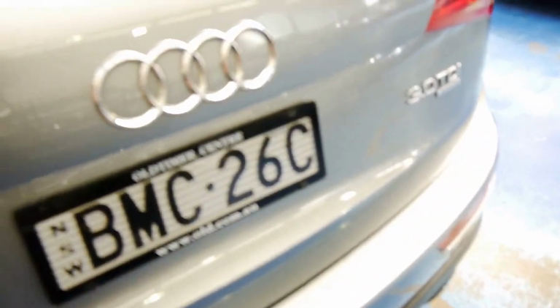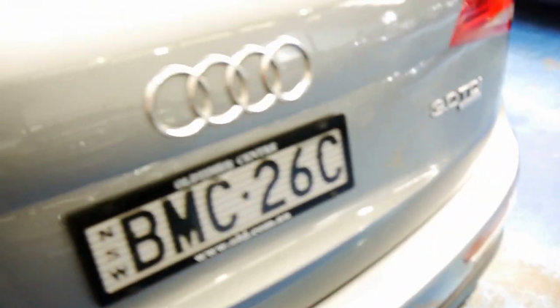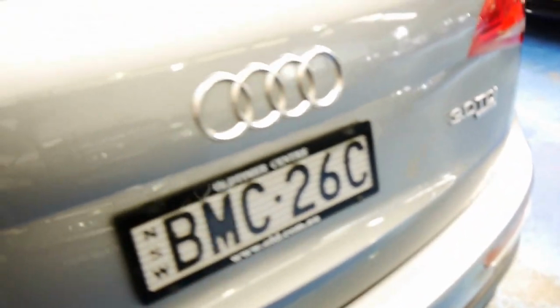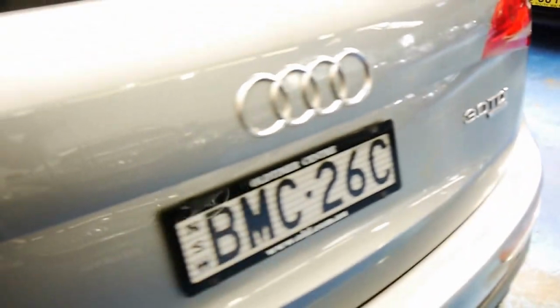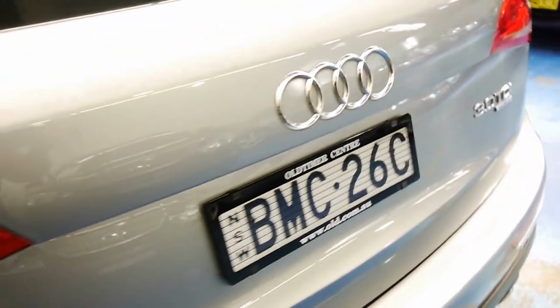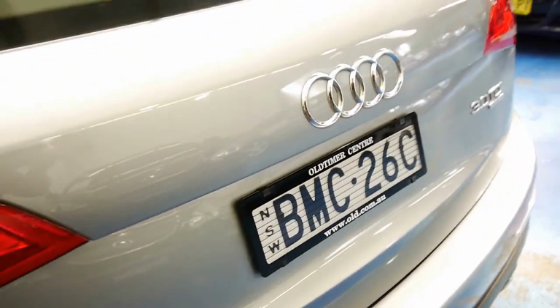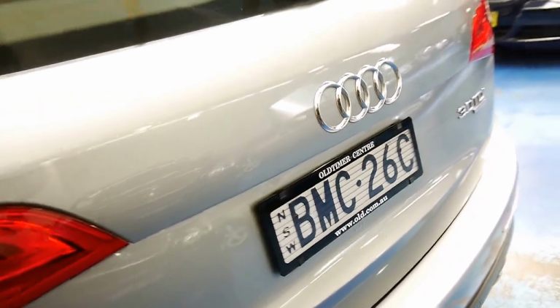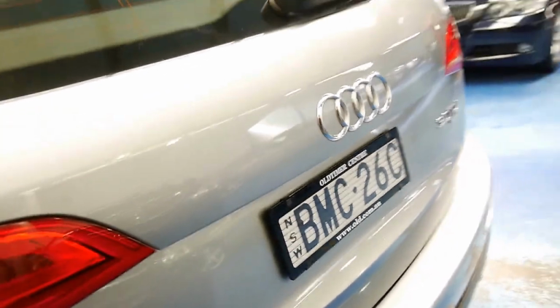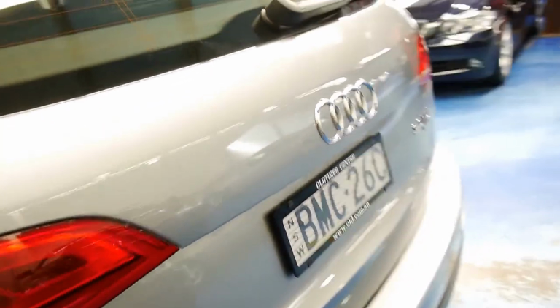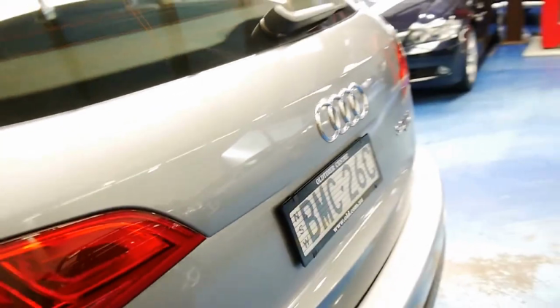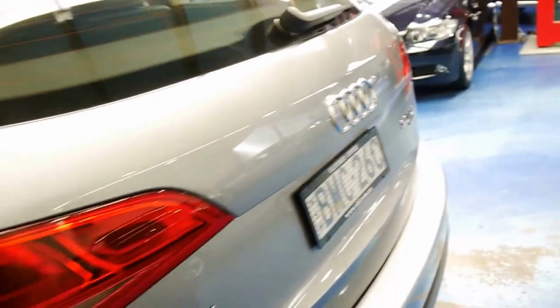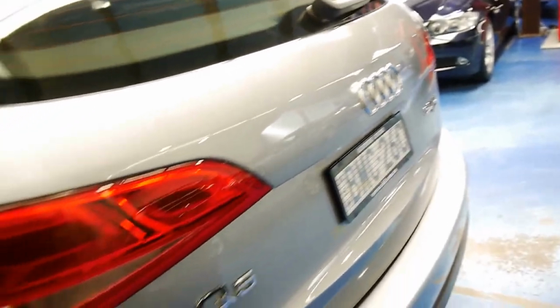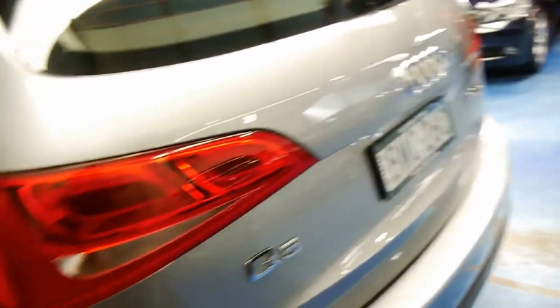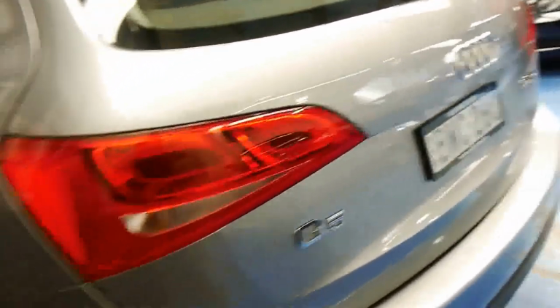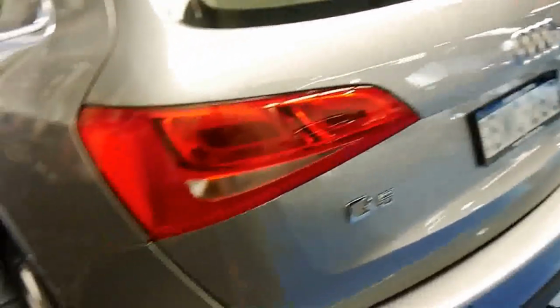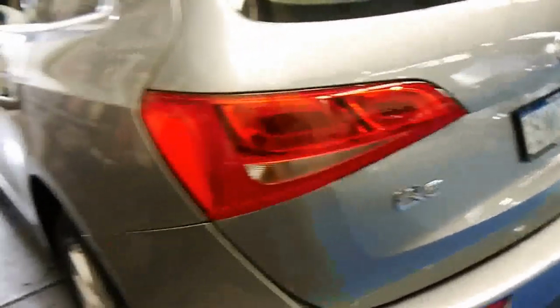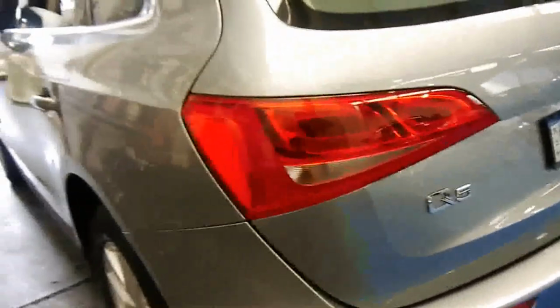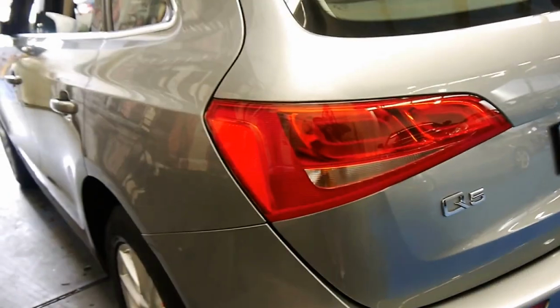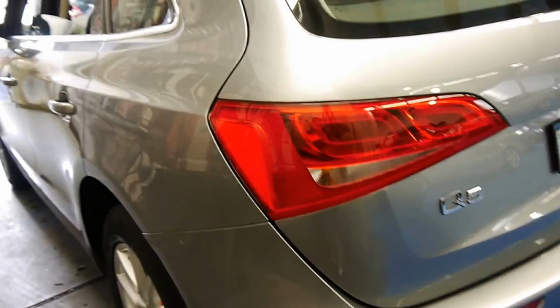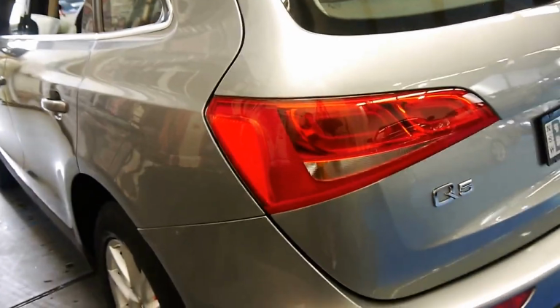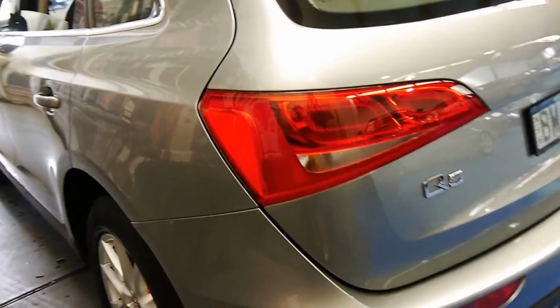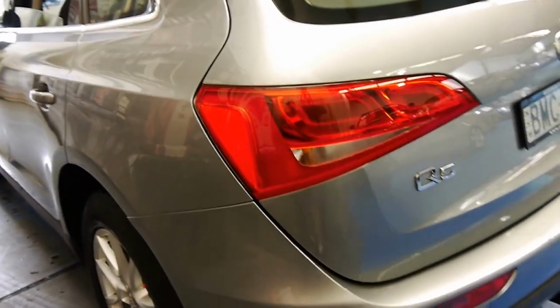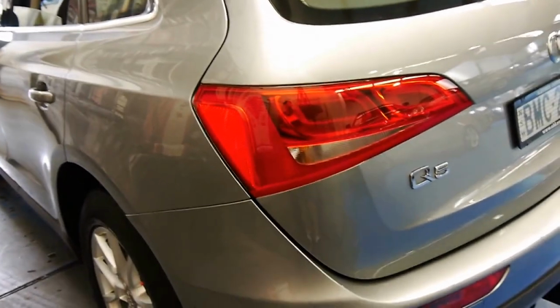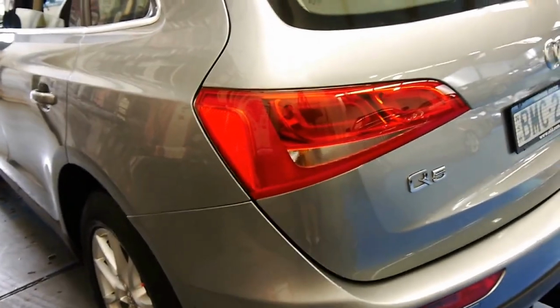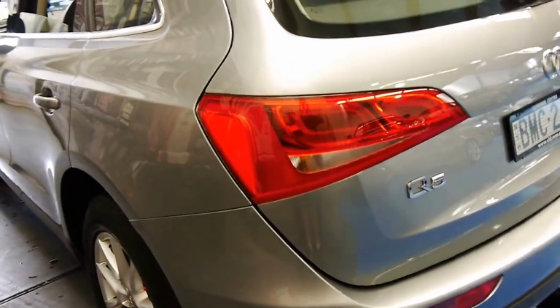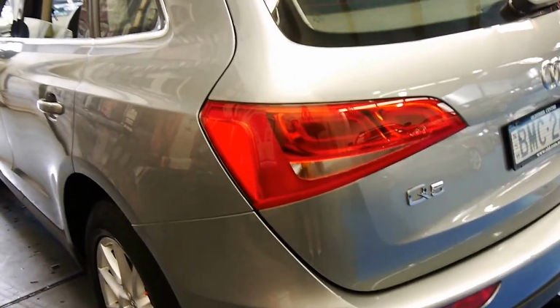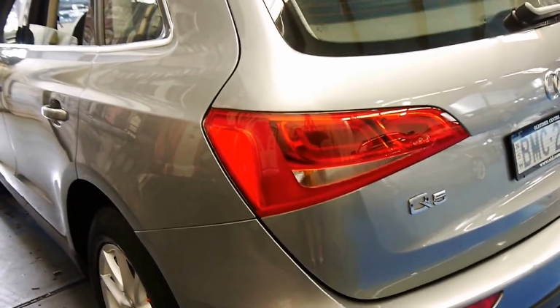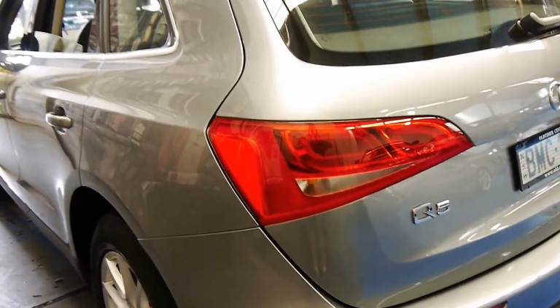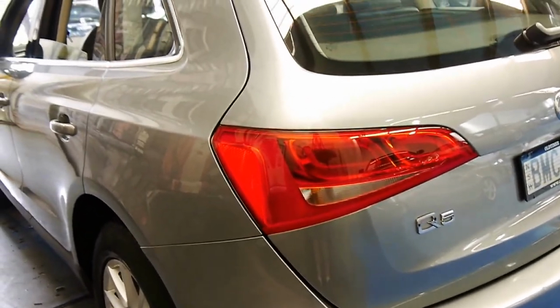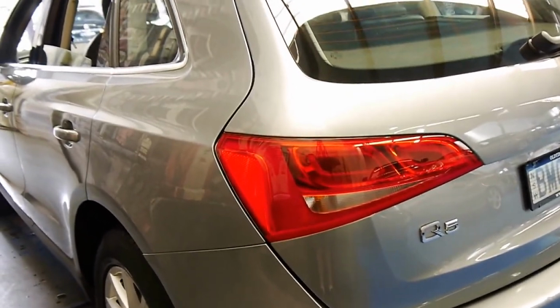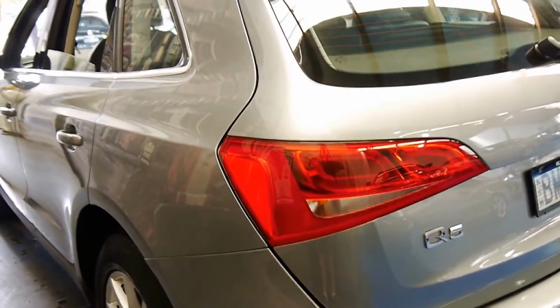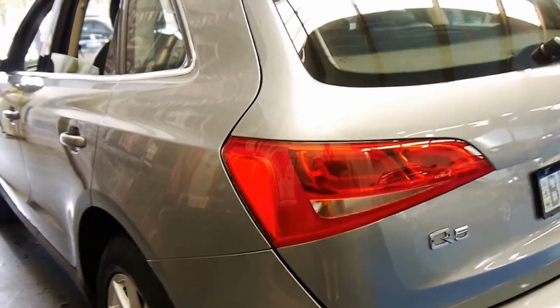It's got a spare key and a very, very good service history. We will have a look at that.